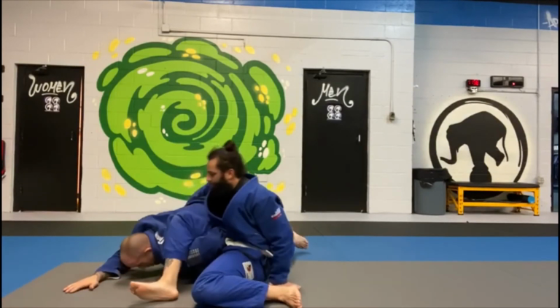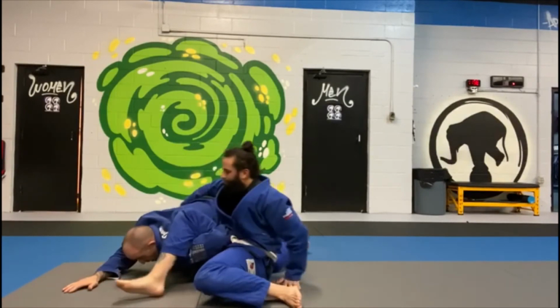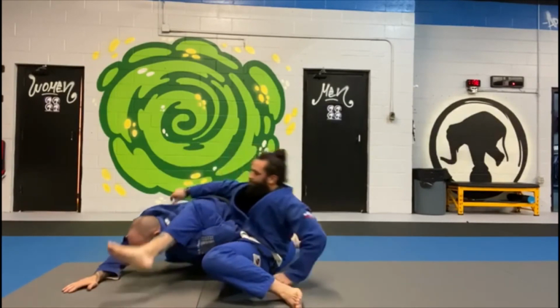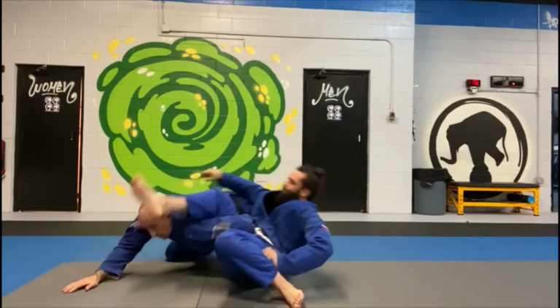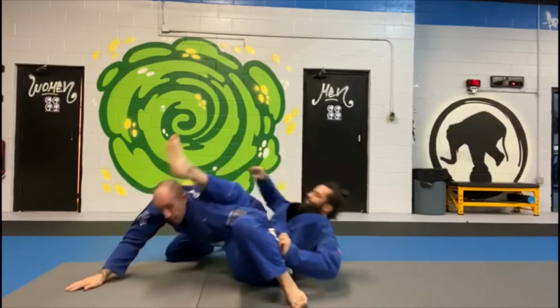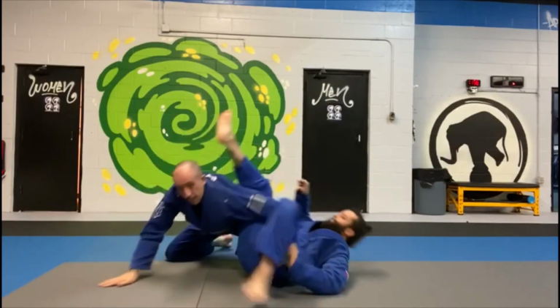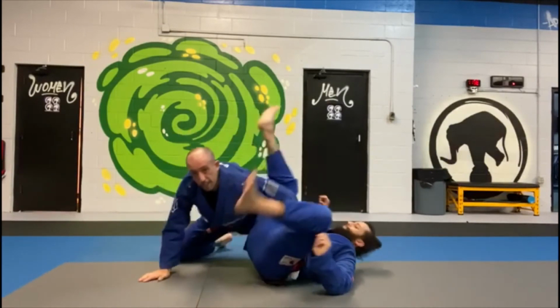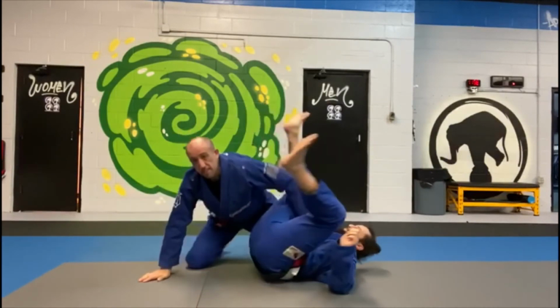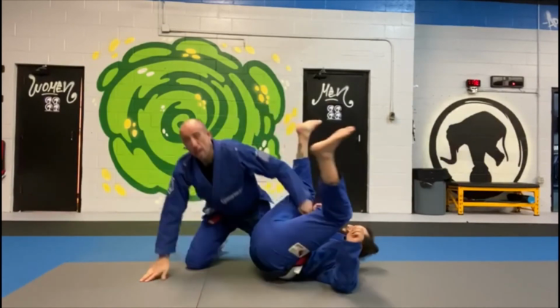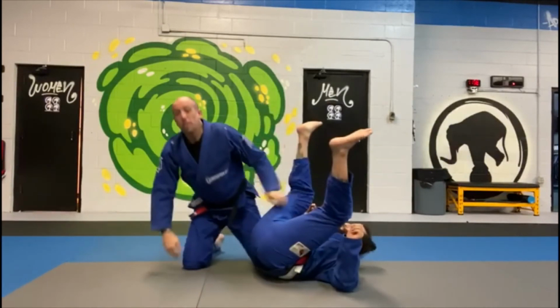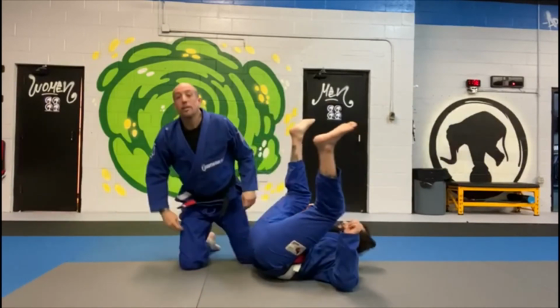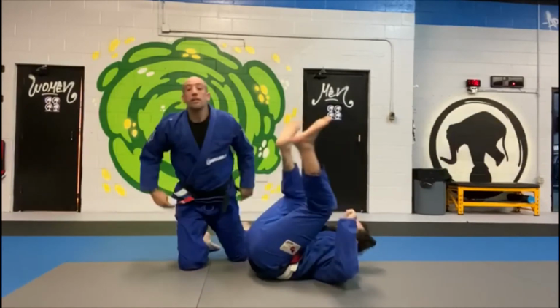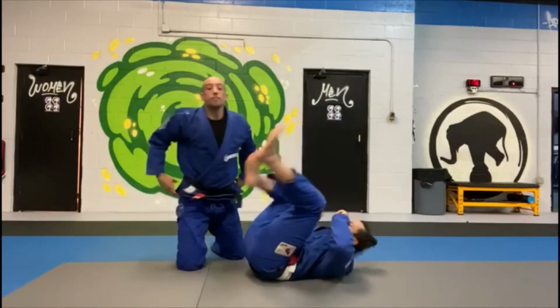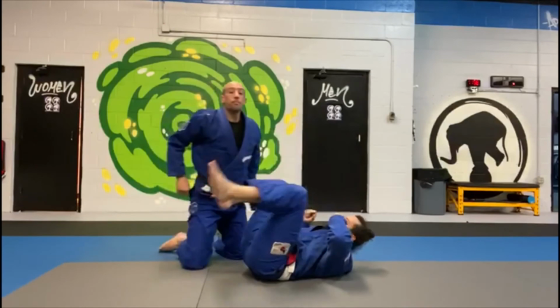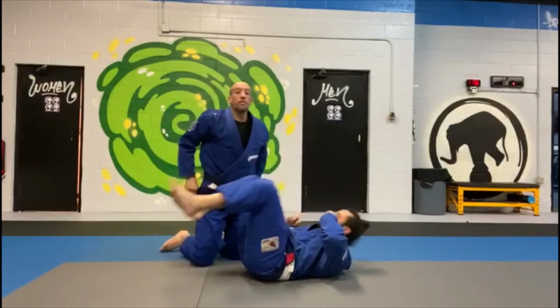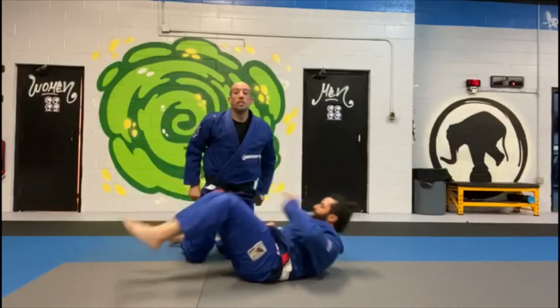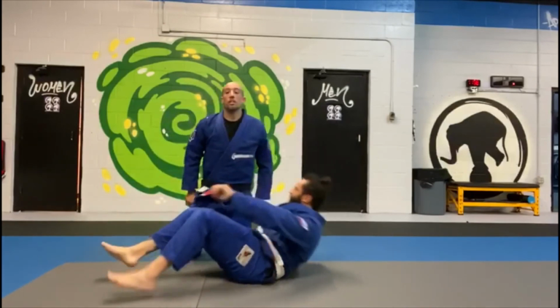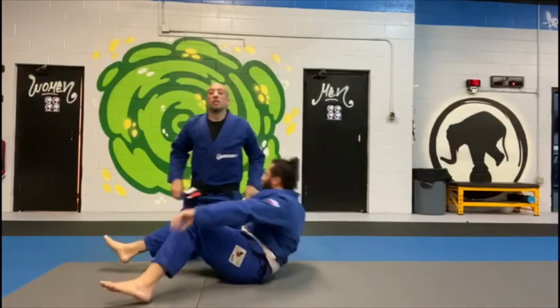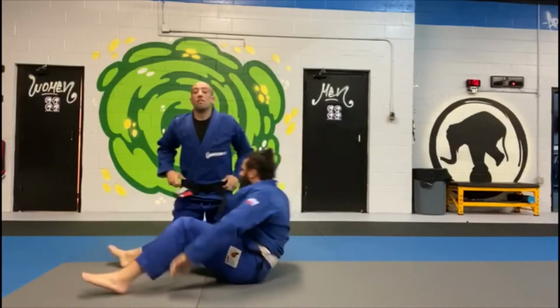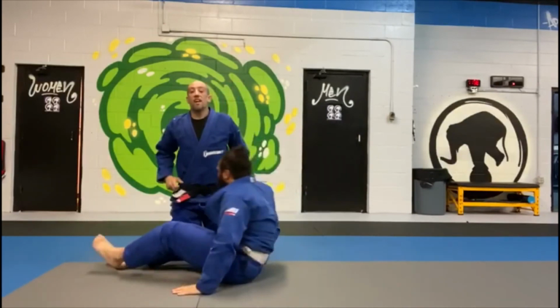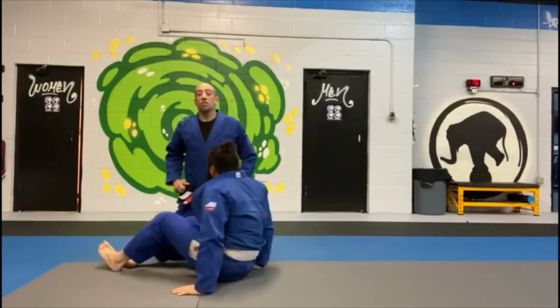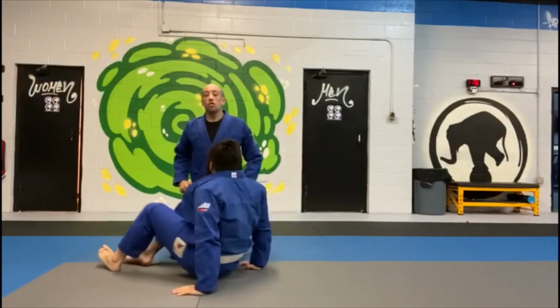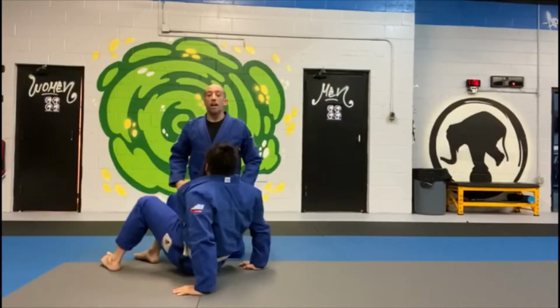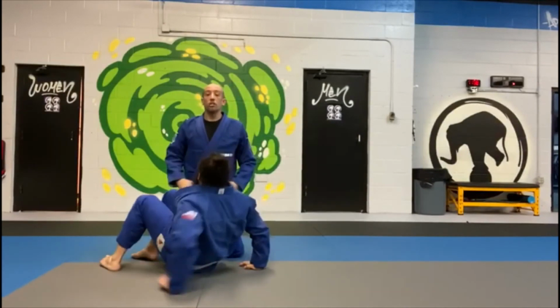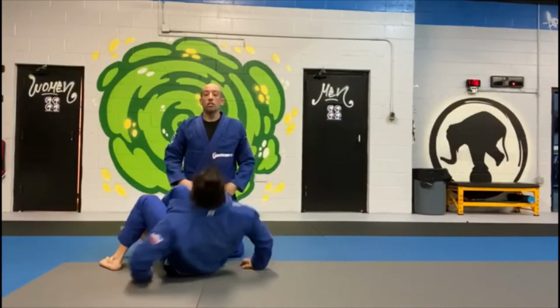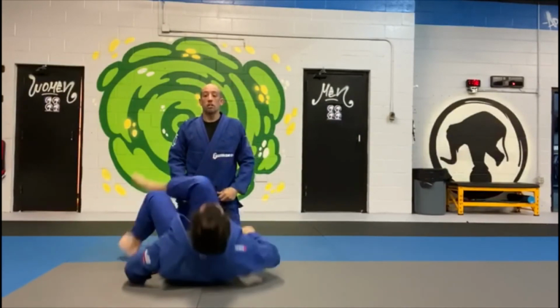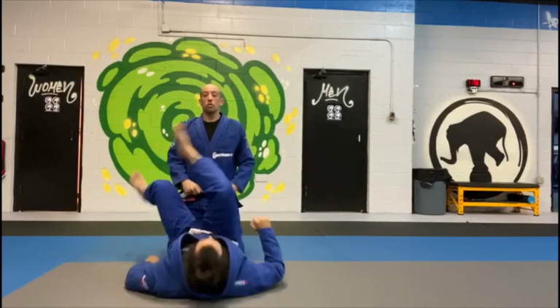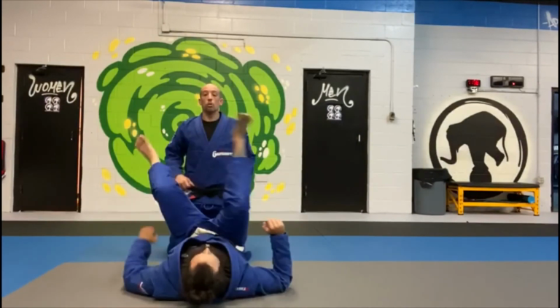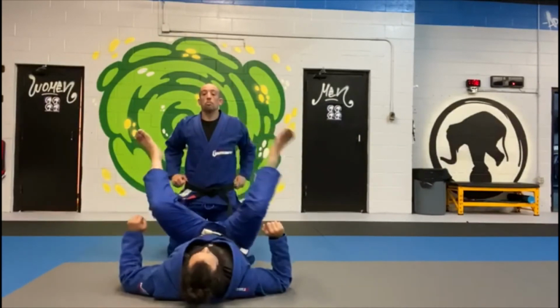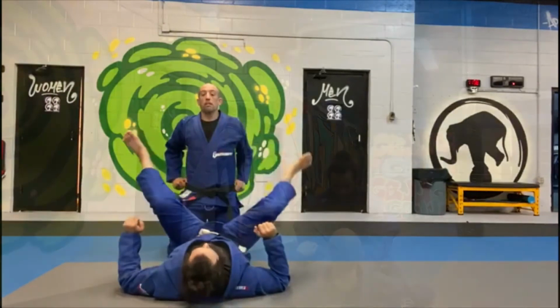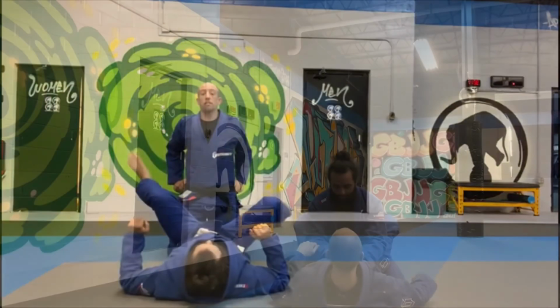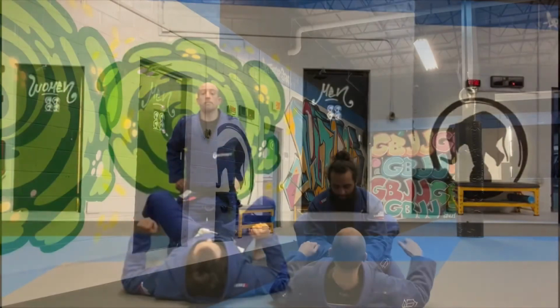And getting the tap — failed triangle to an omoplata.